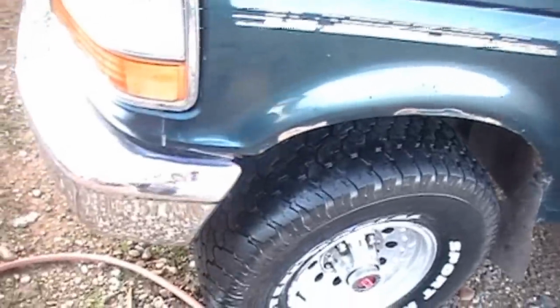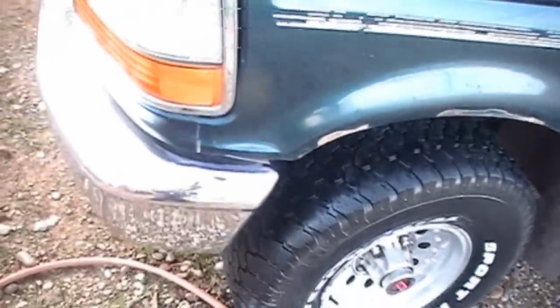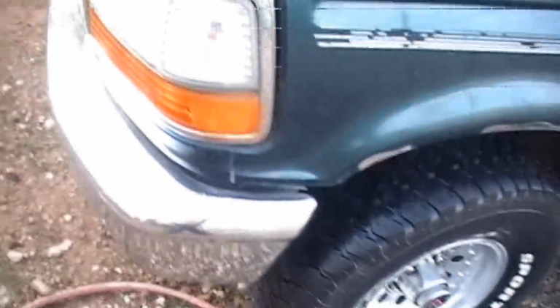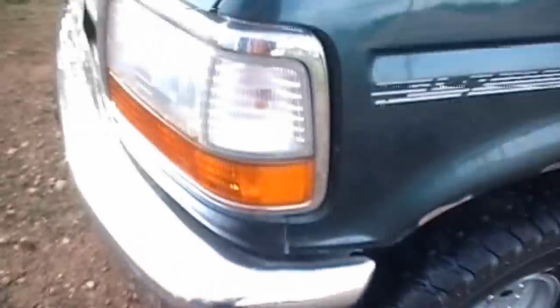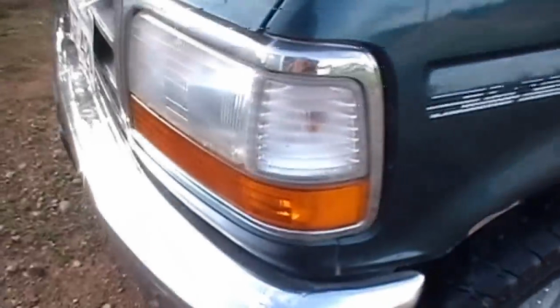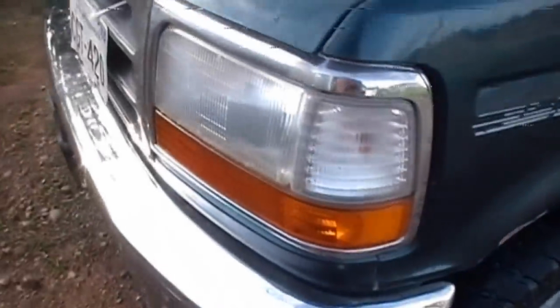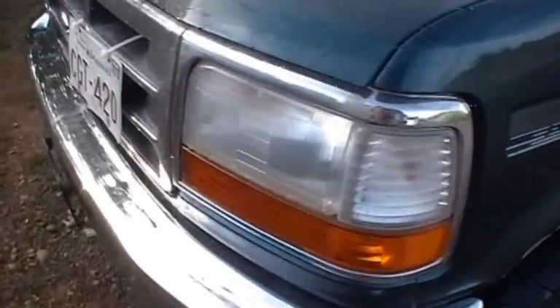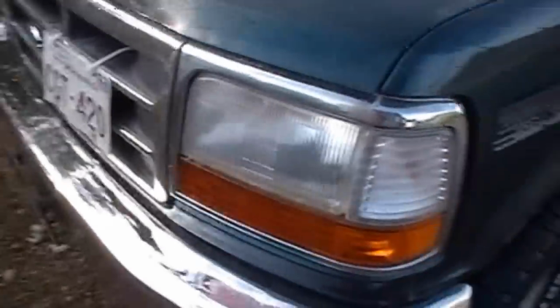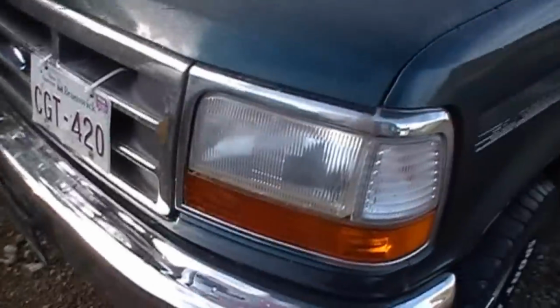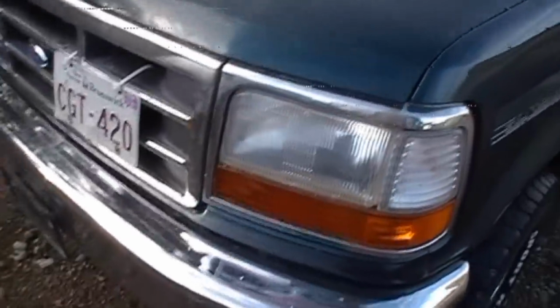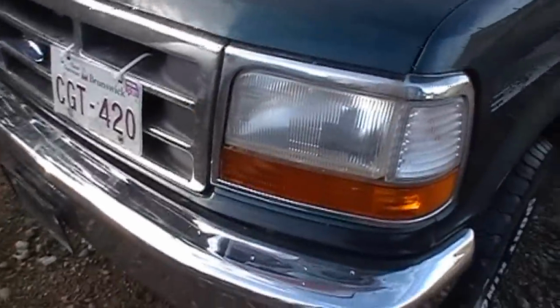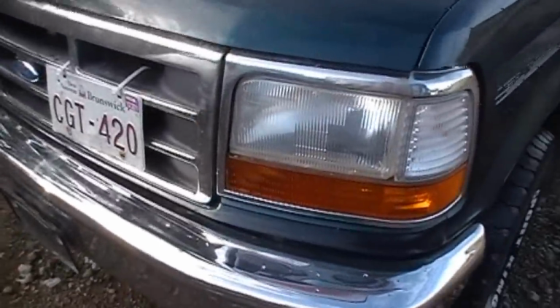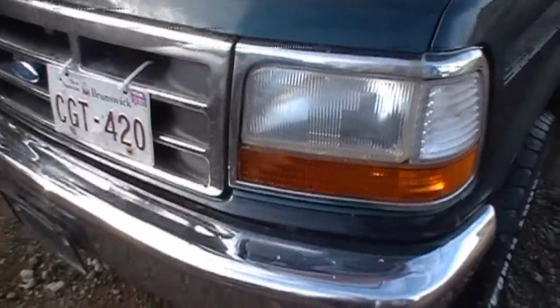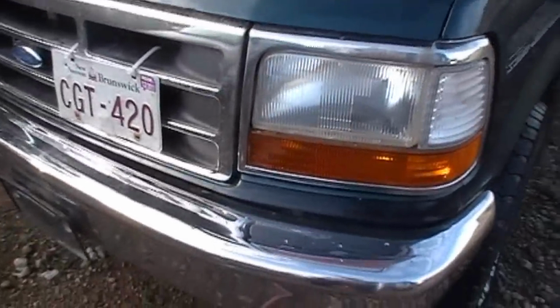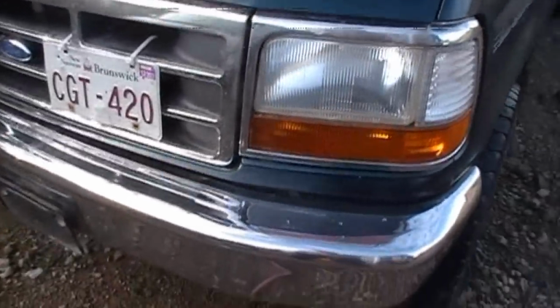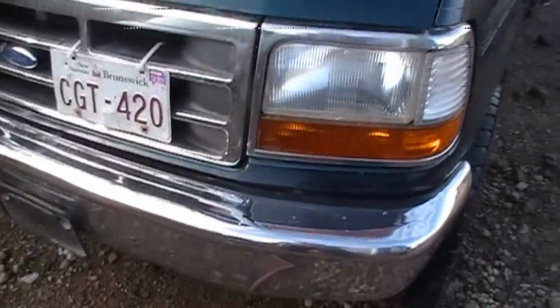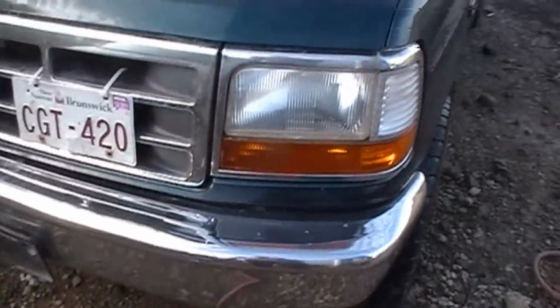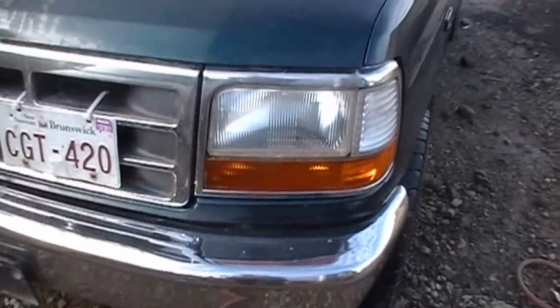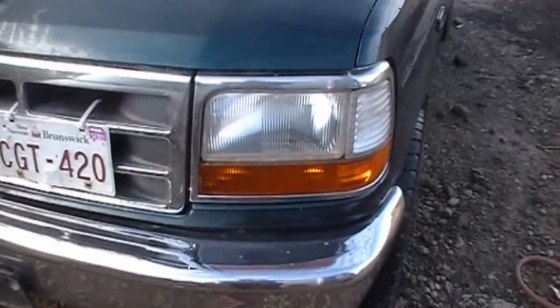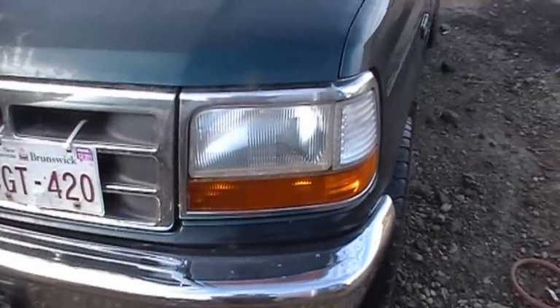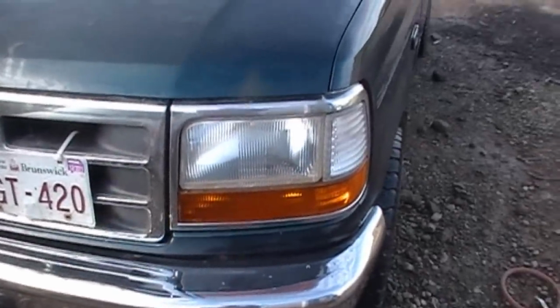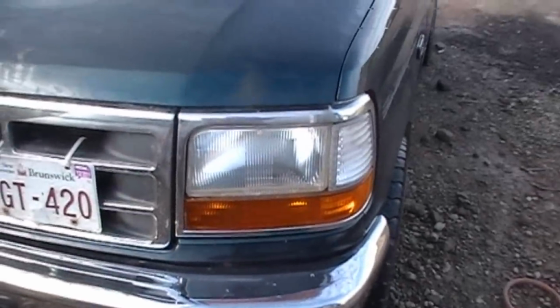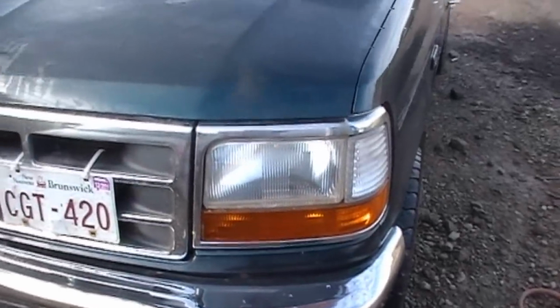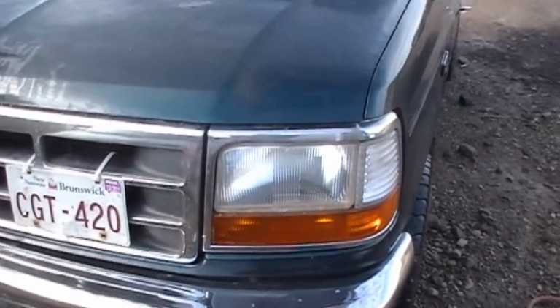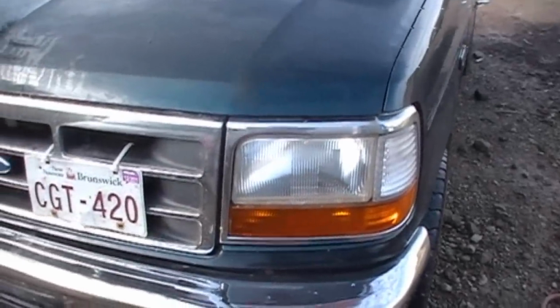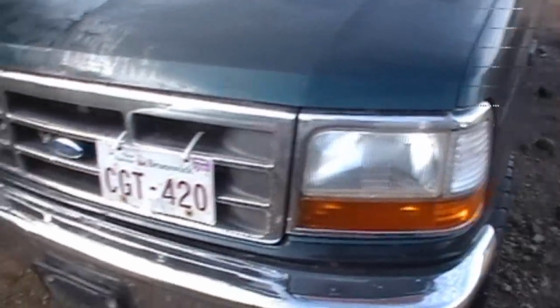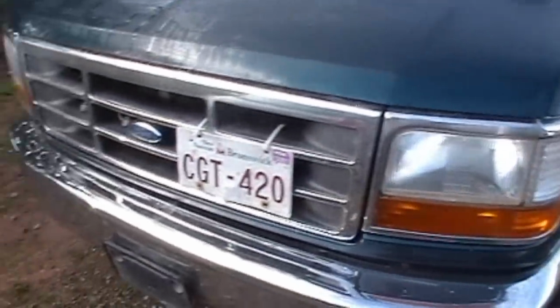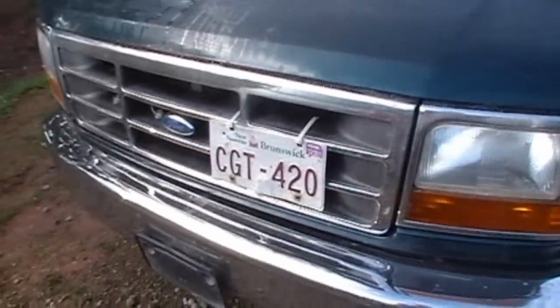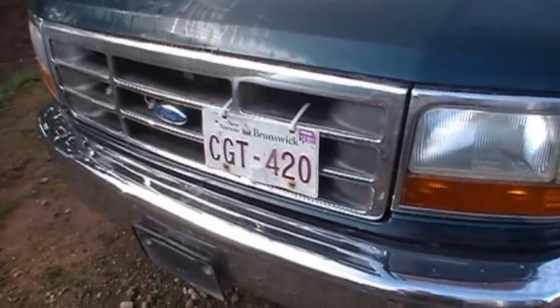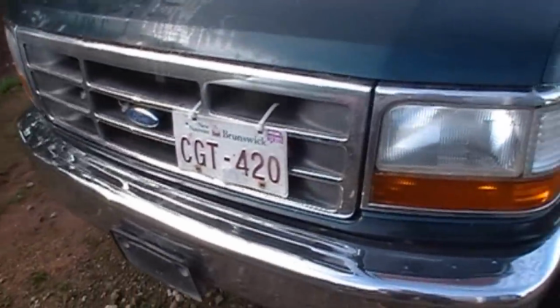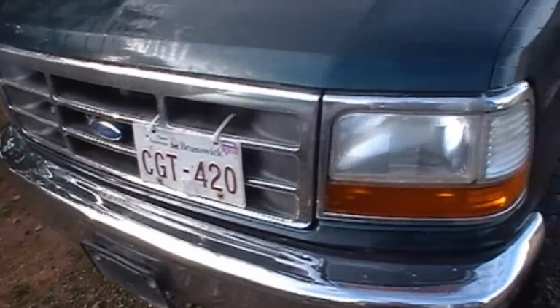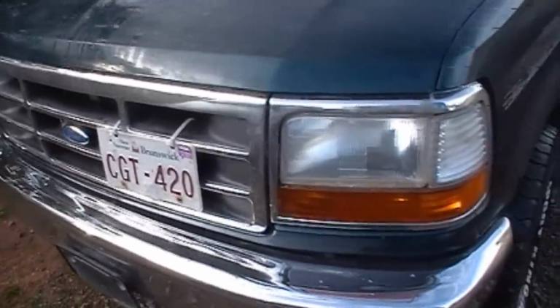But yeah, I'm quite happy with those headlights. It's not perfect, but it looks good.